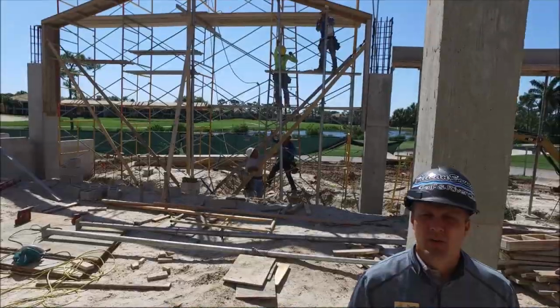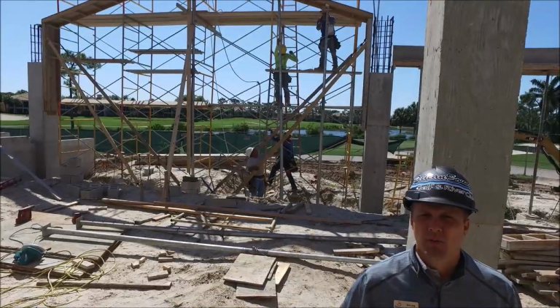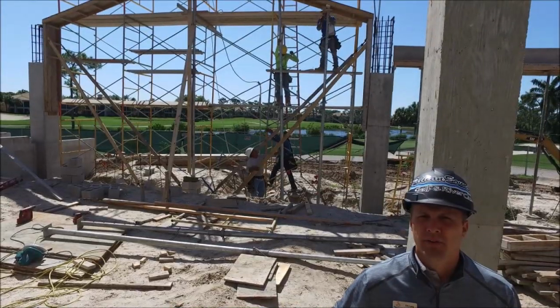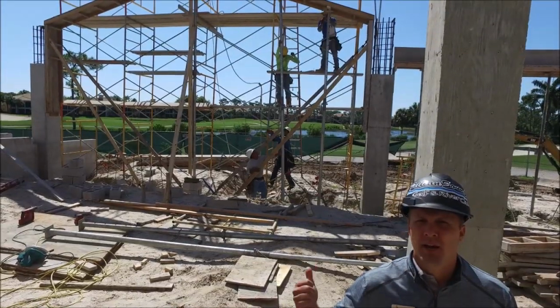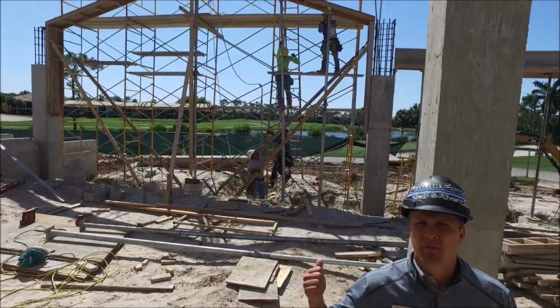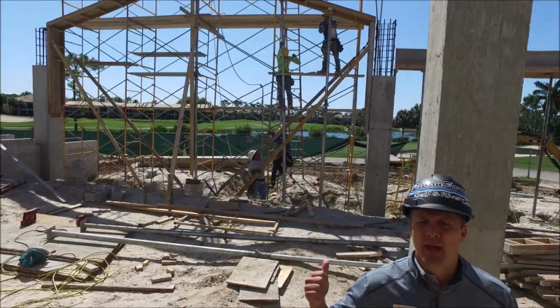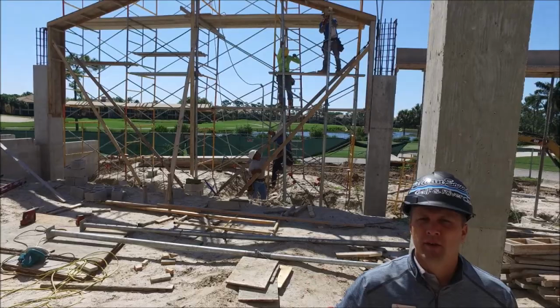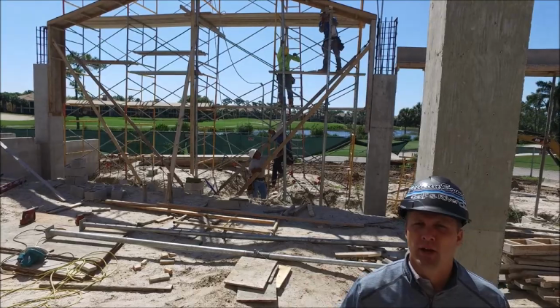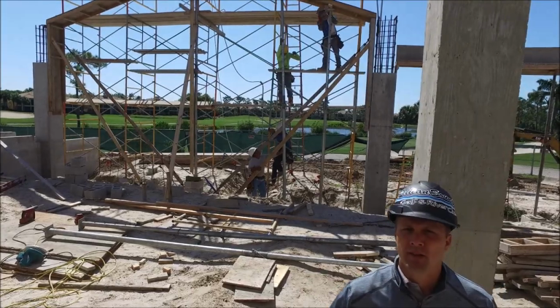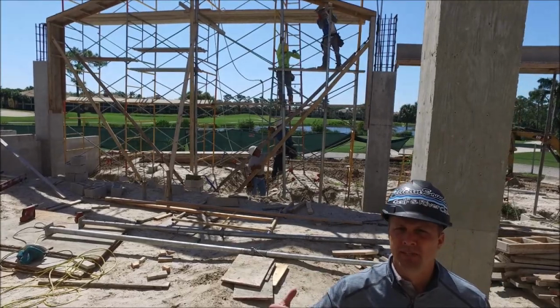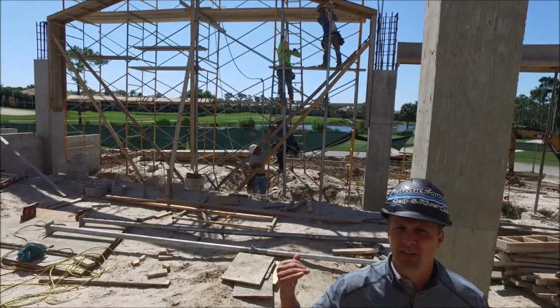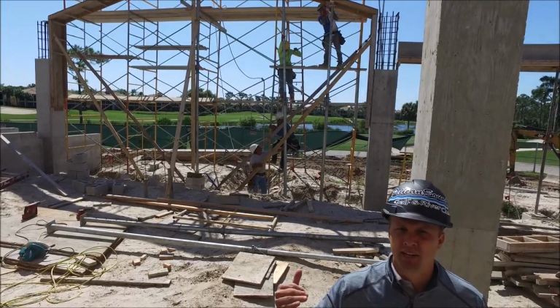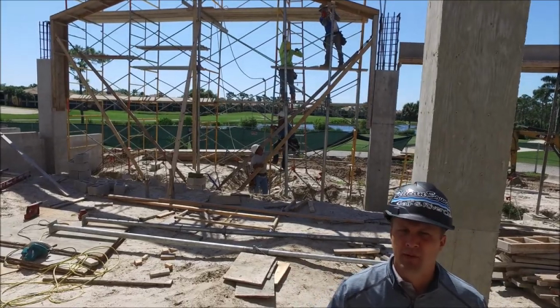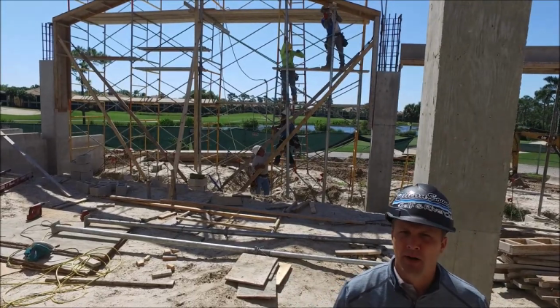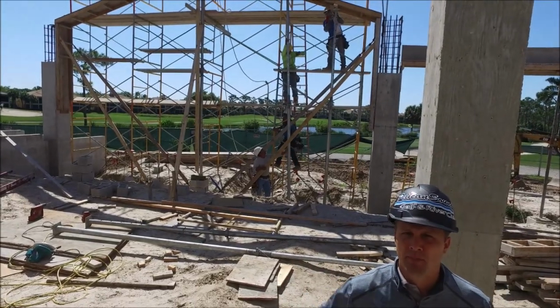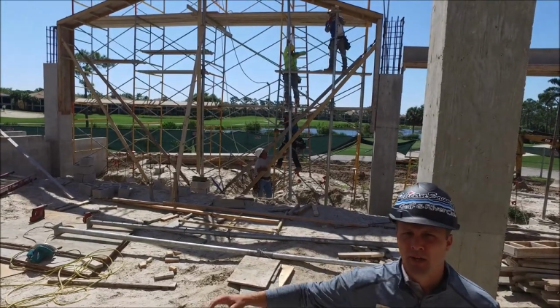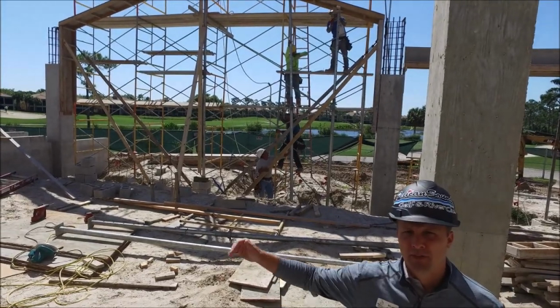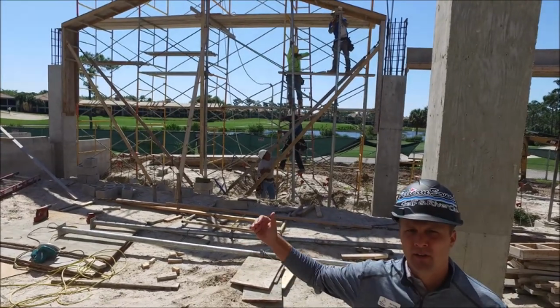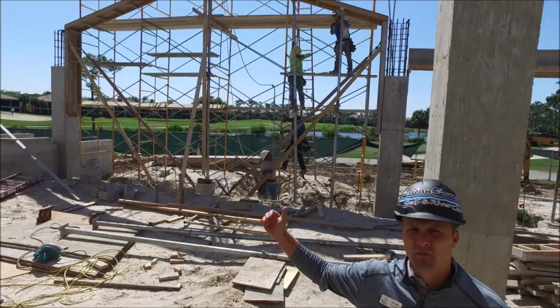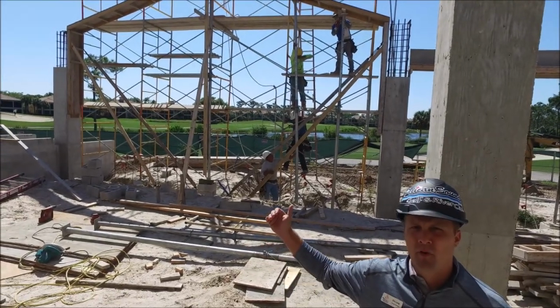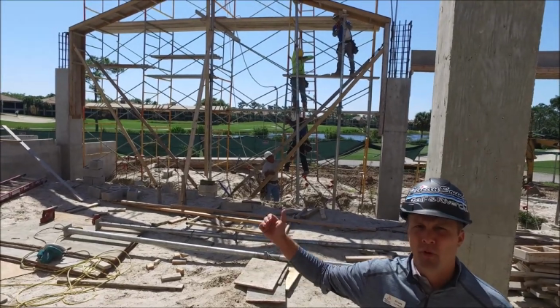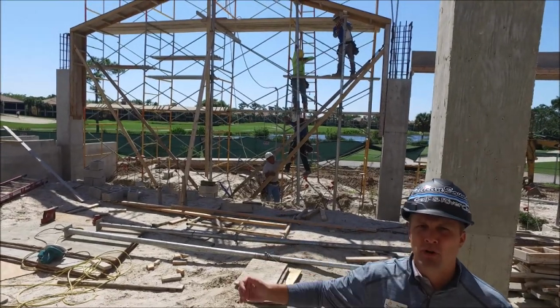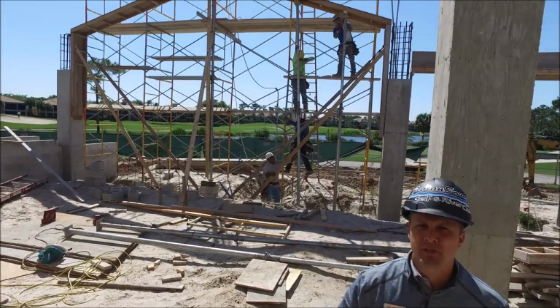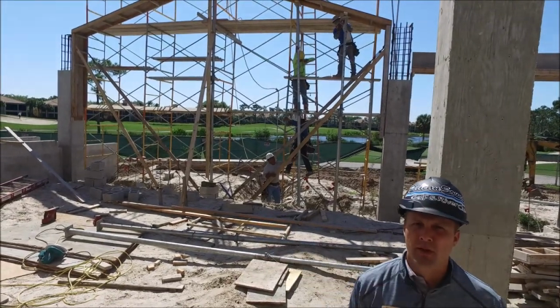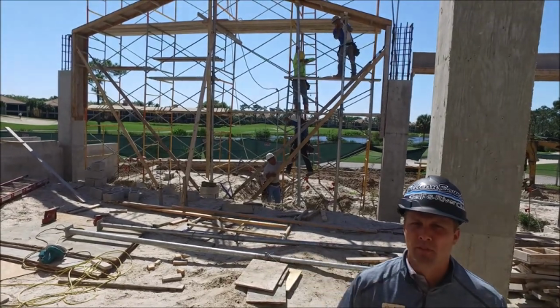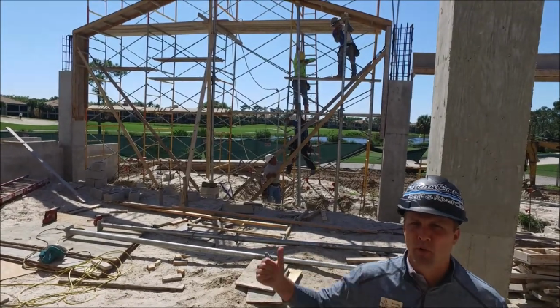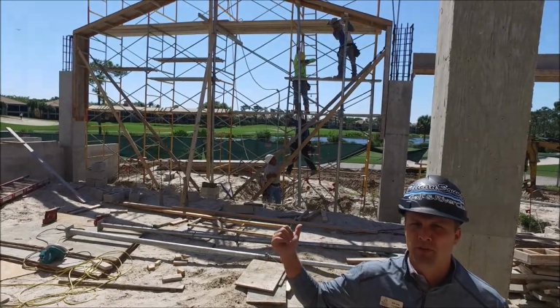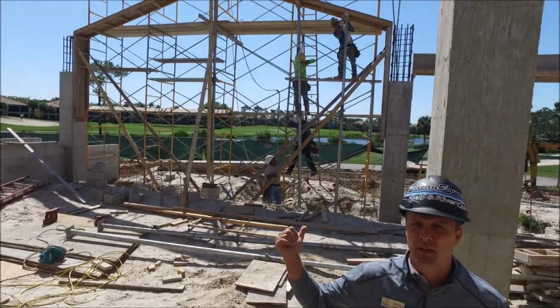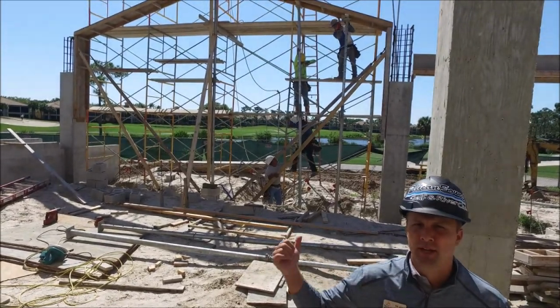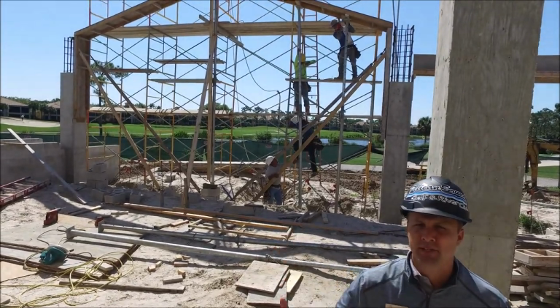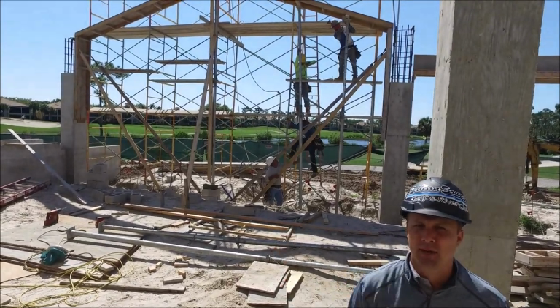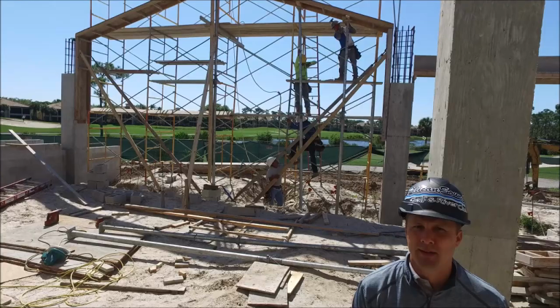We're in the covered patio area — this is outside the pub. We're starting the floorboards to be able to pour the next tie beam.